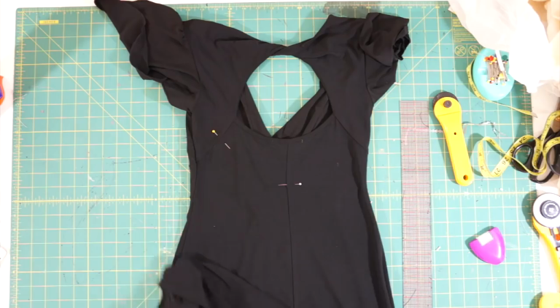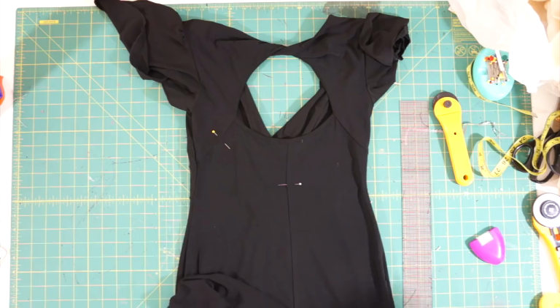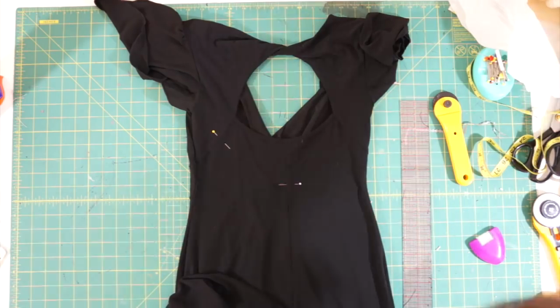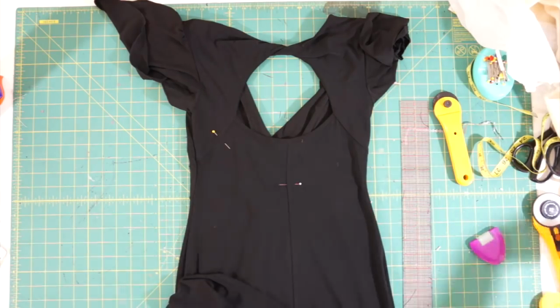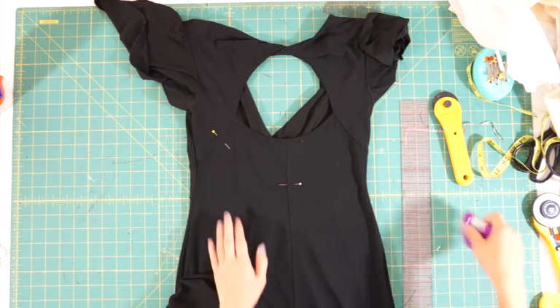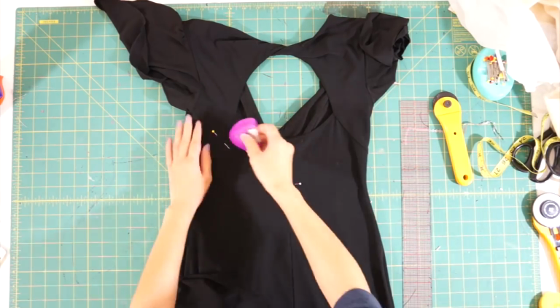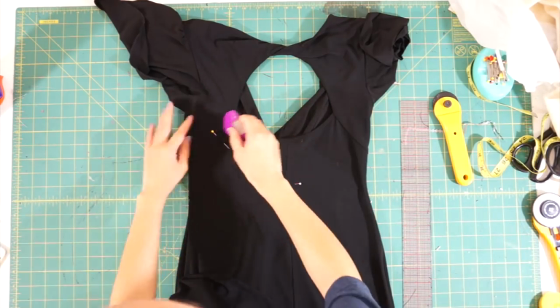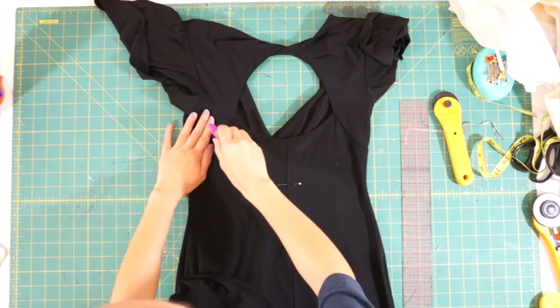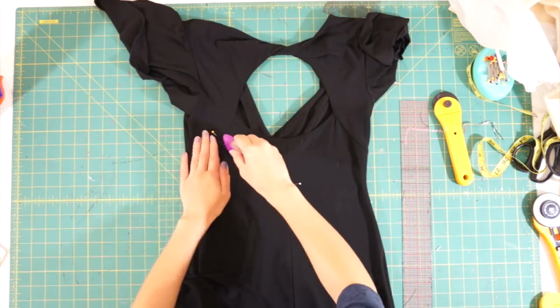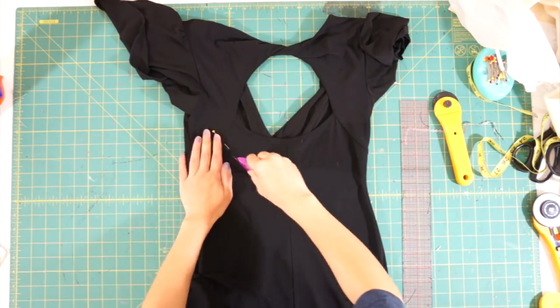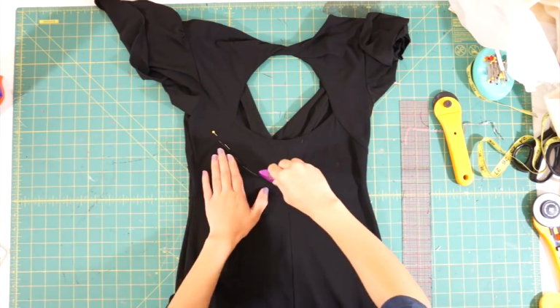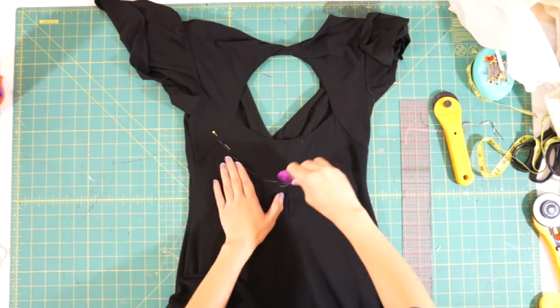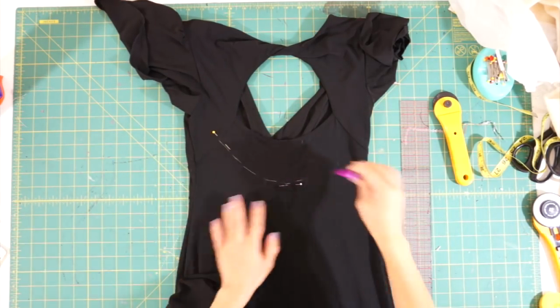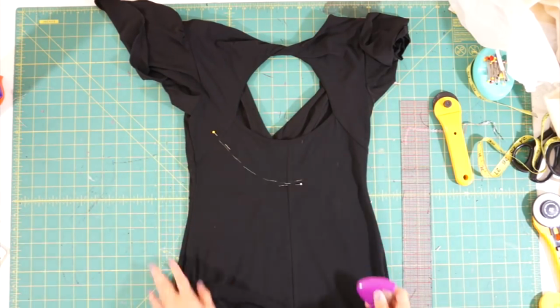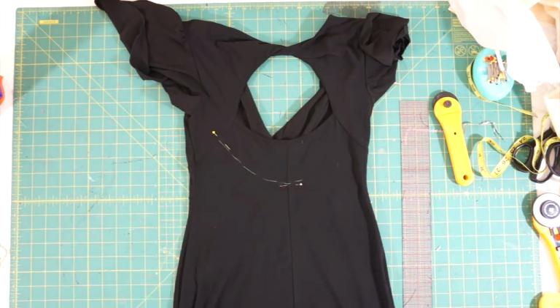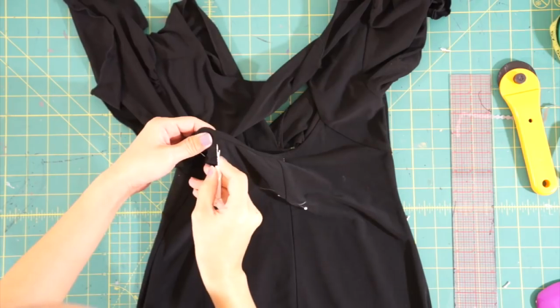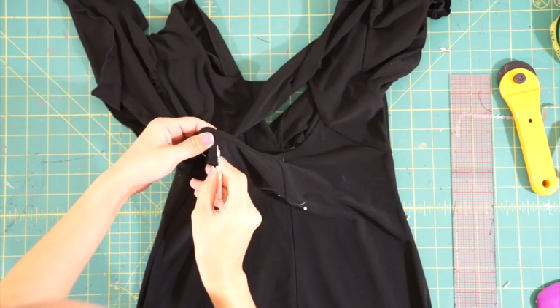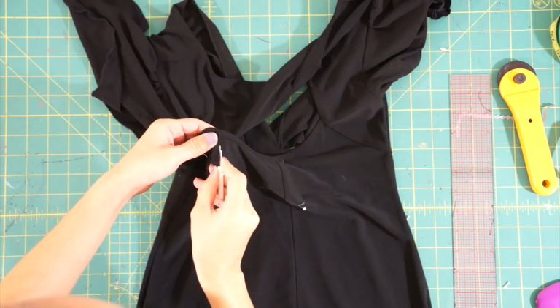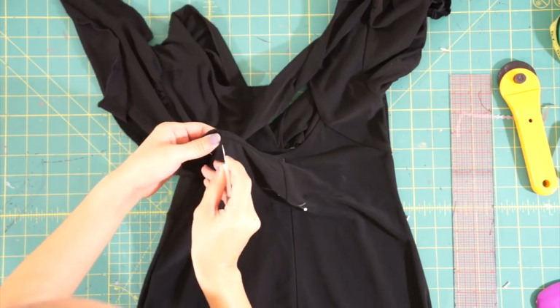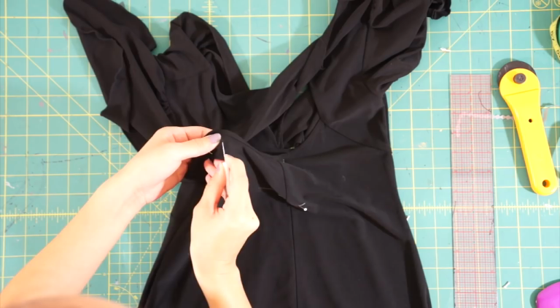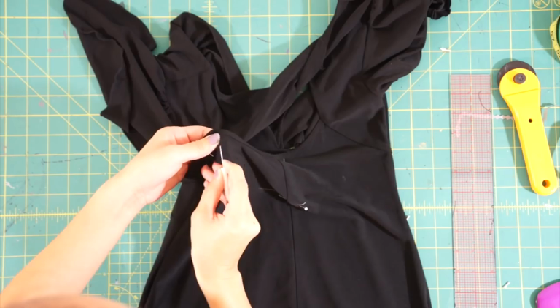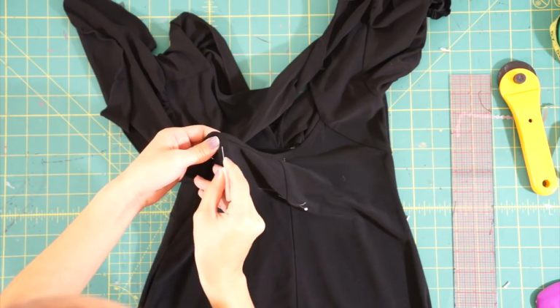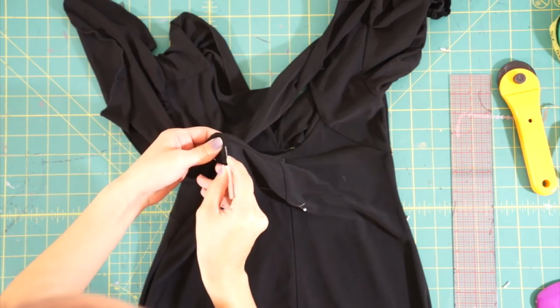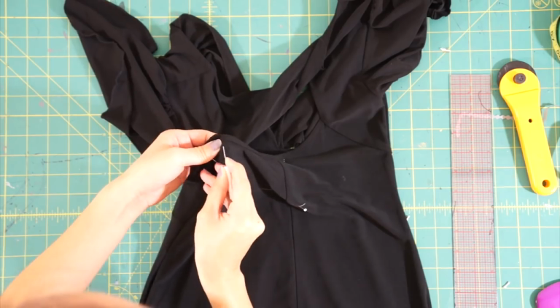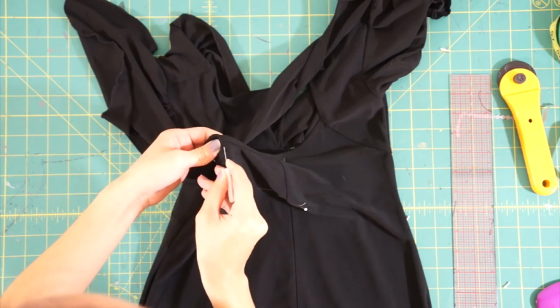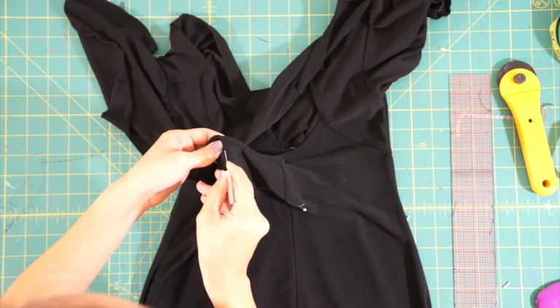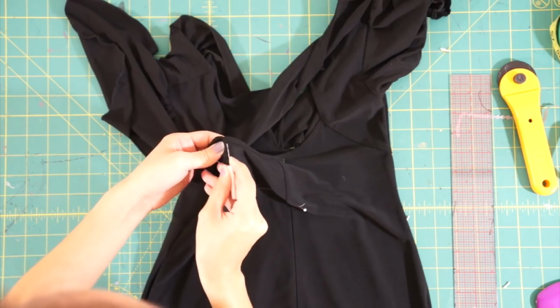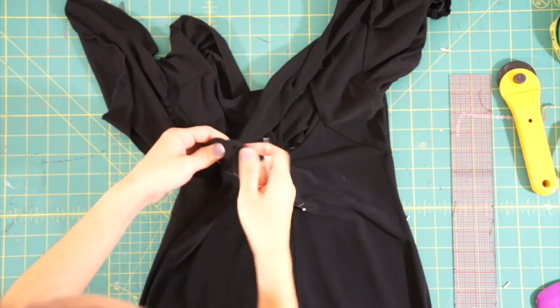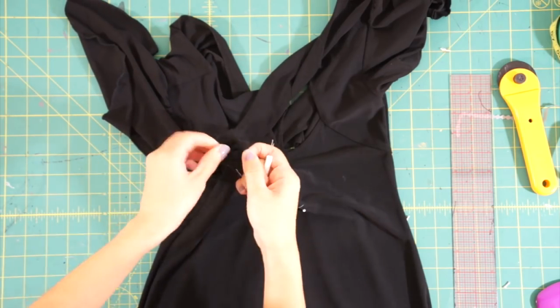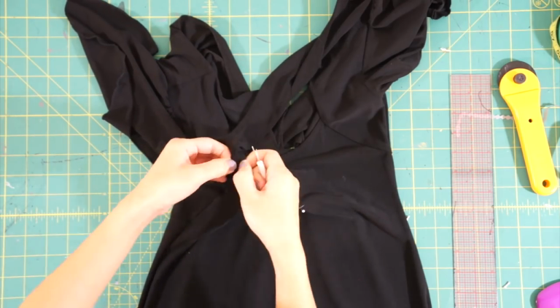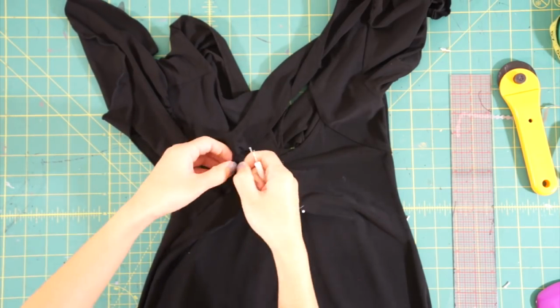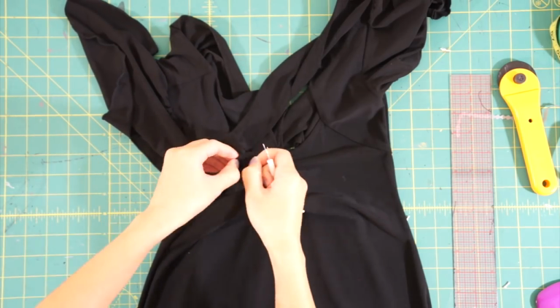First, I marked how low I want my new back to be. Then I seam ripped the back seam just enough so I can make my alteration.